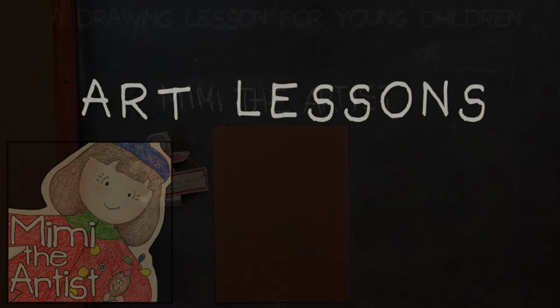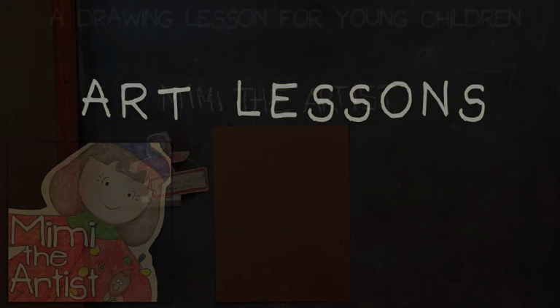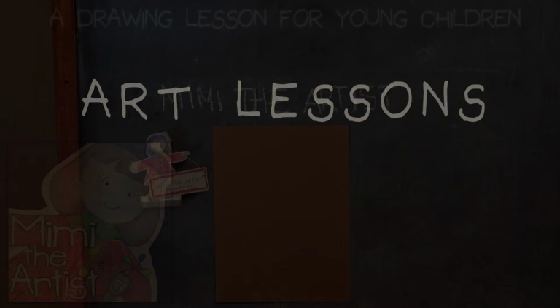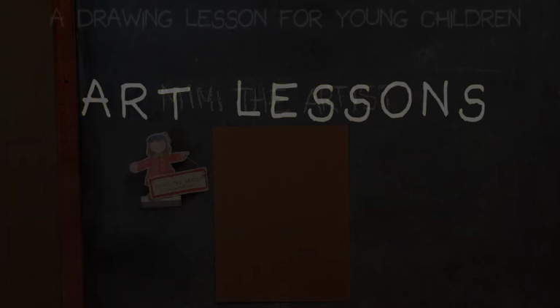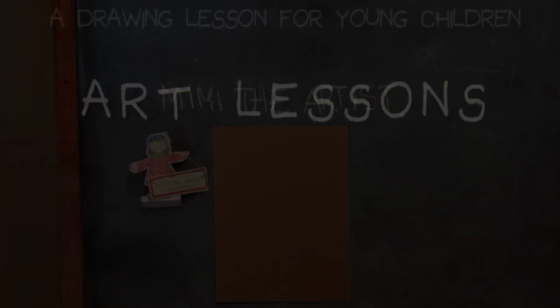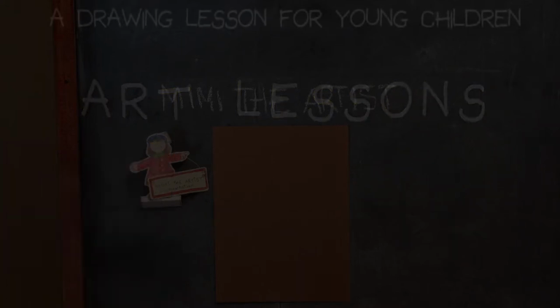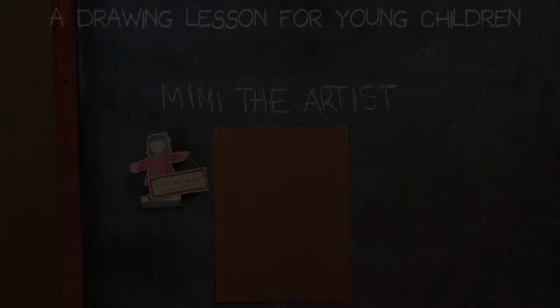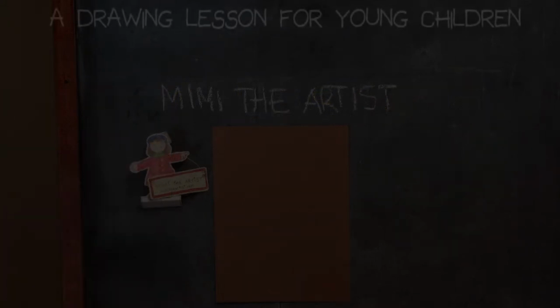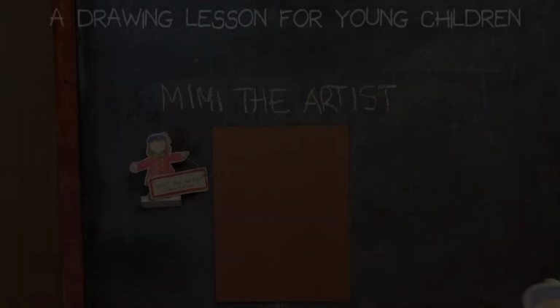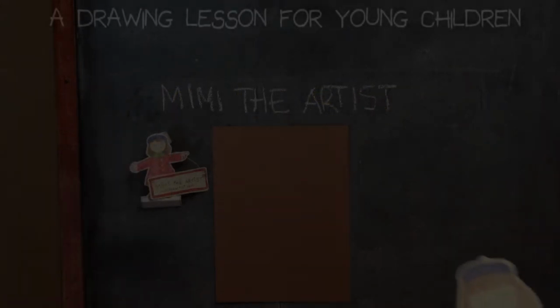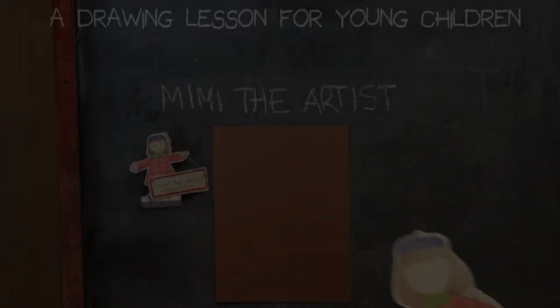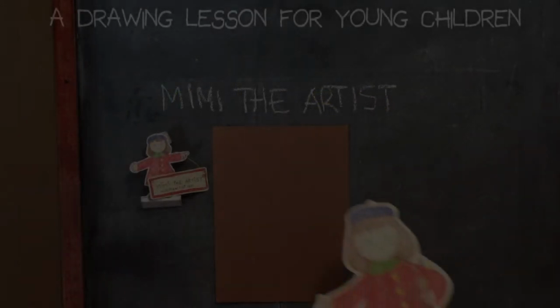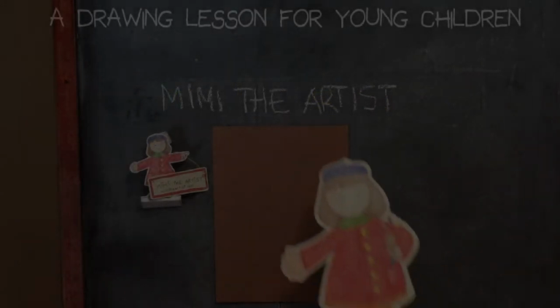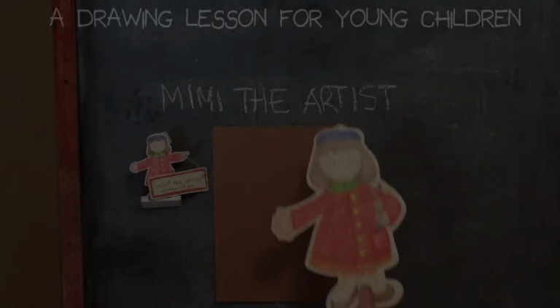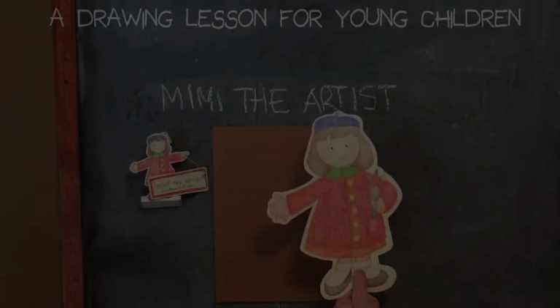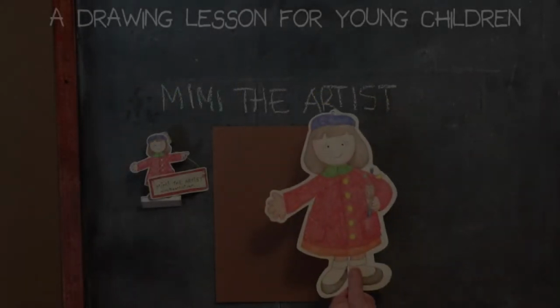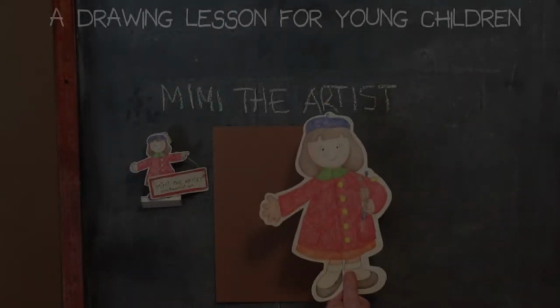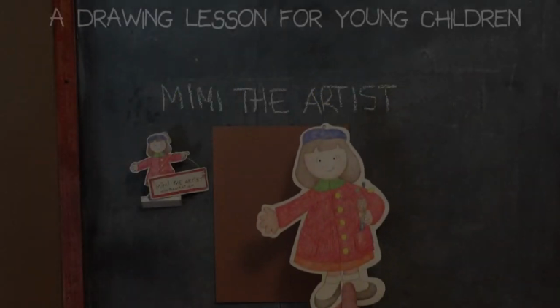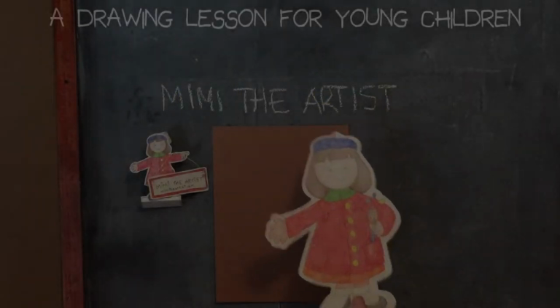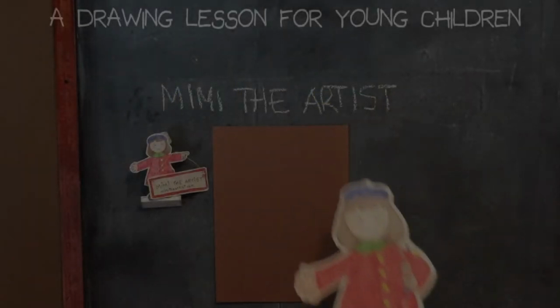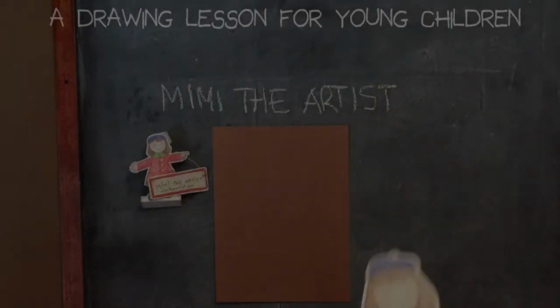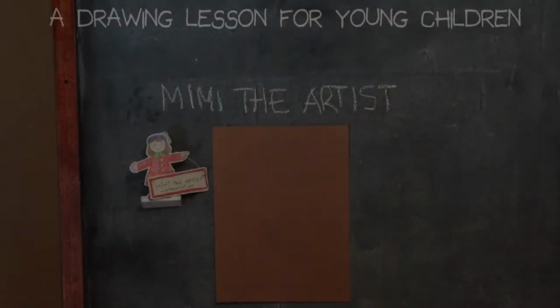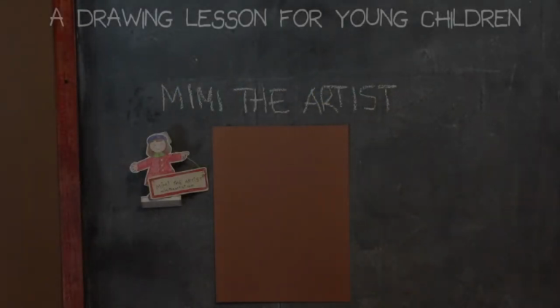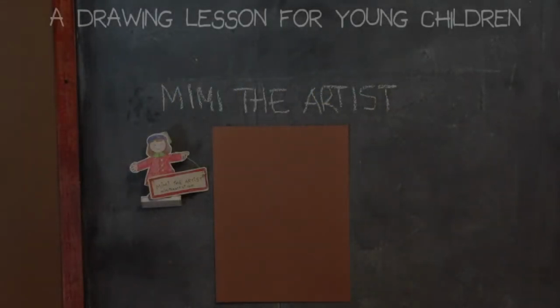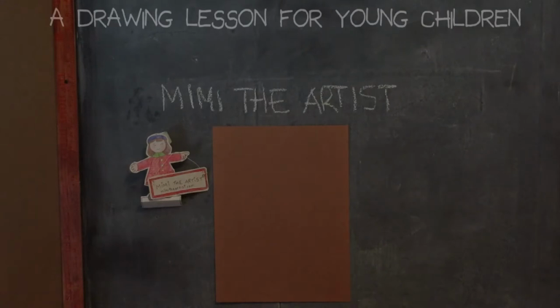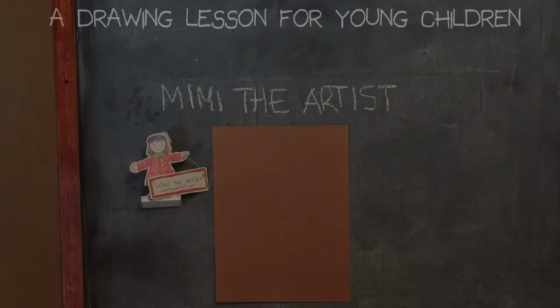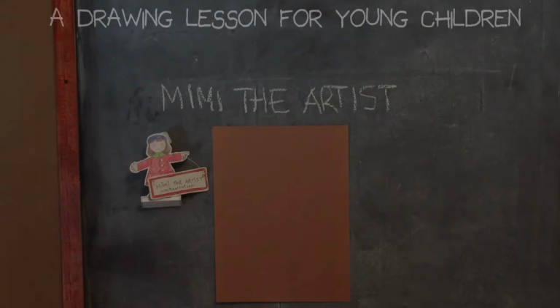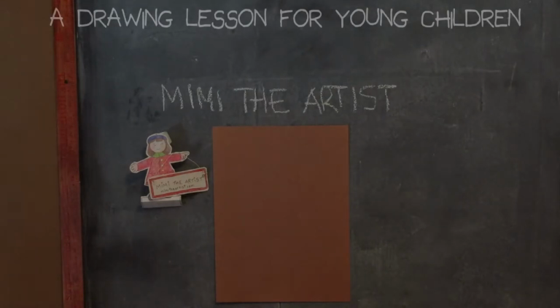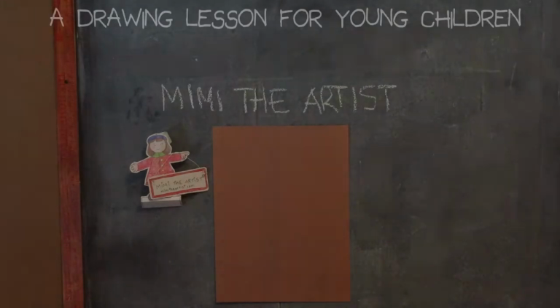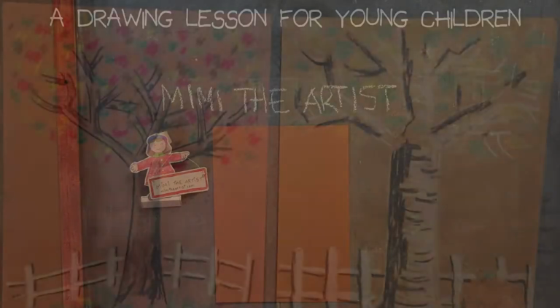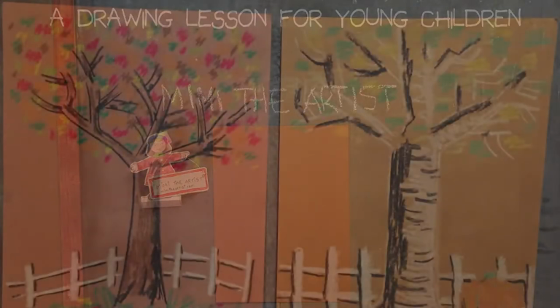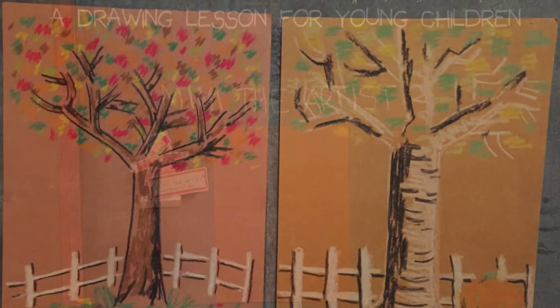Welcome to another lesson by Maybe the Artist. Today we are going to learn how to draw trees.